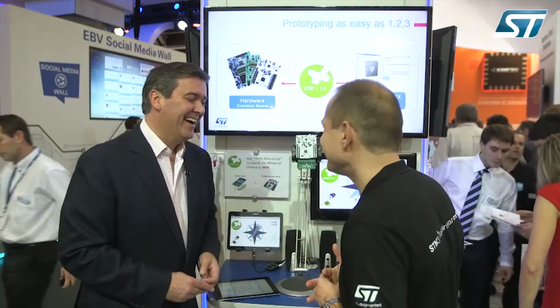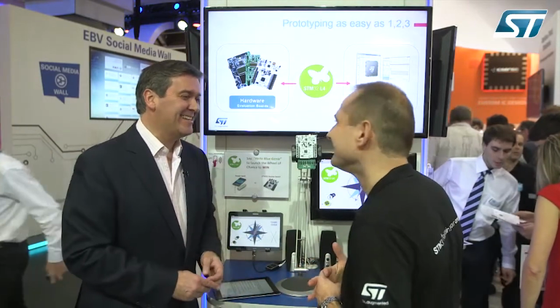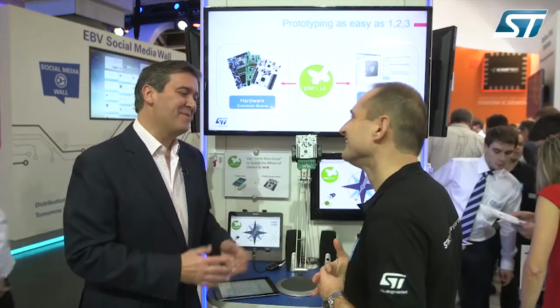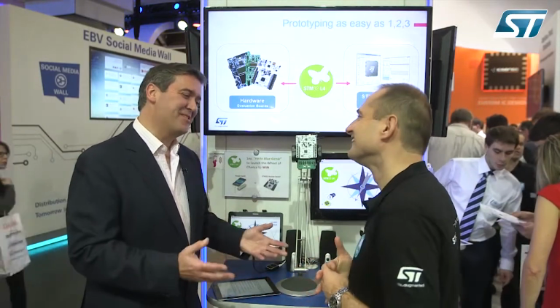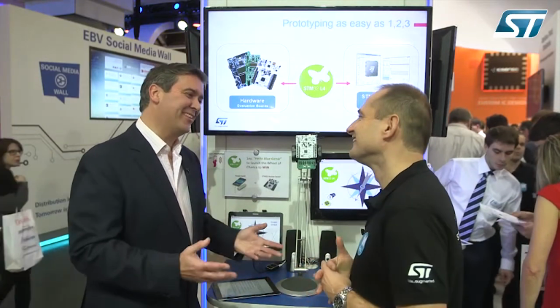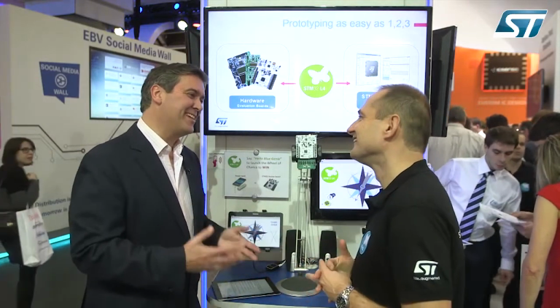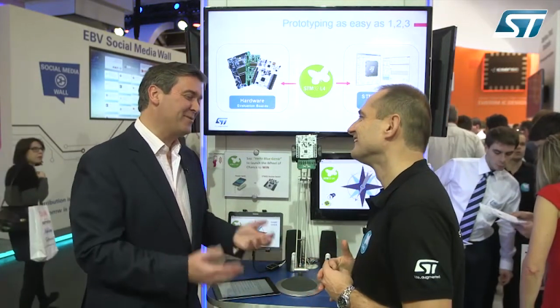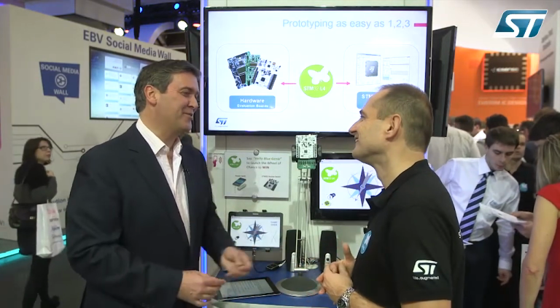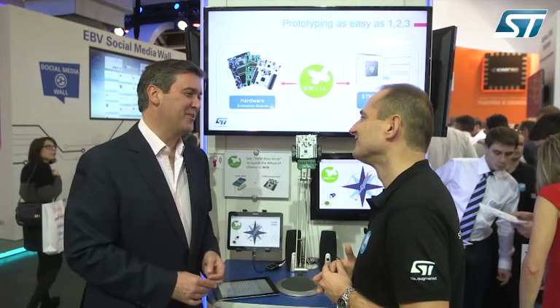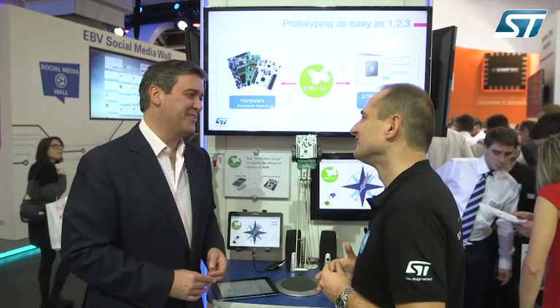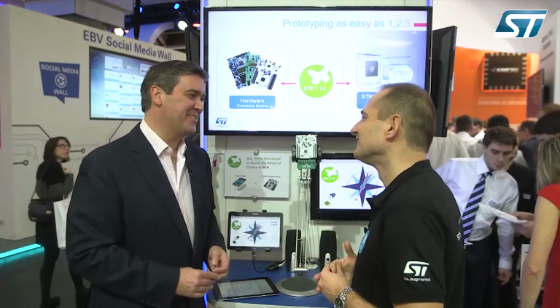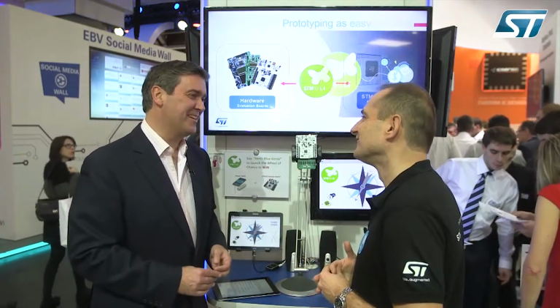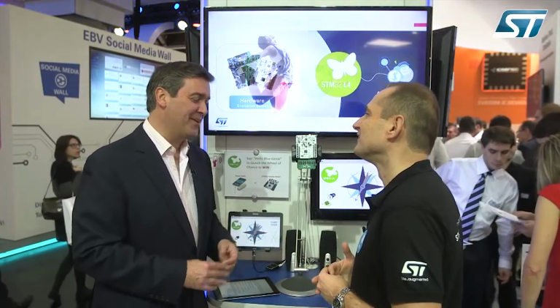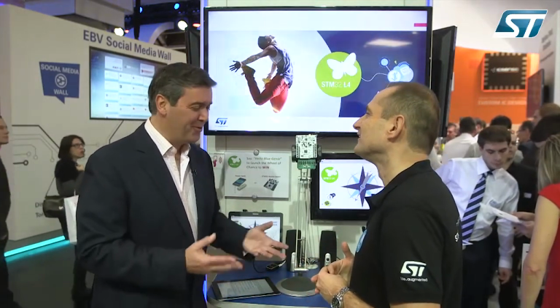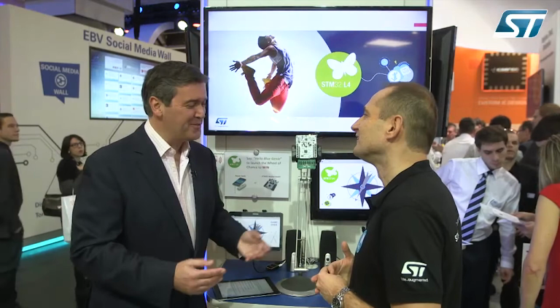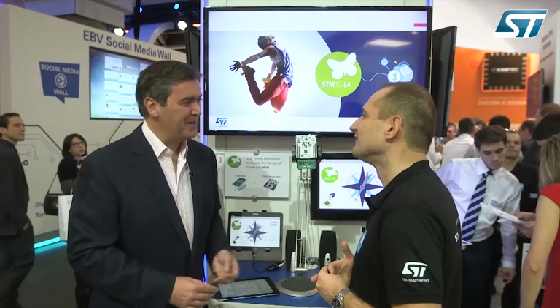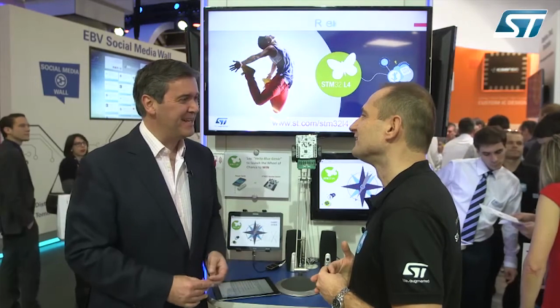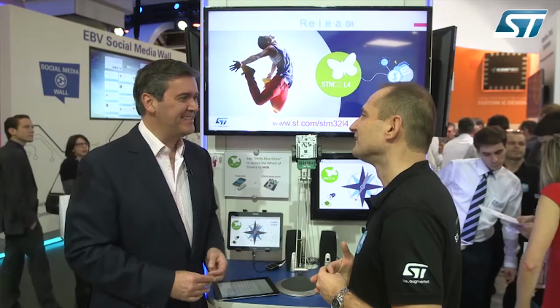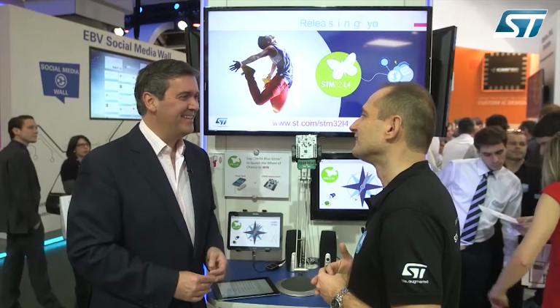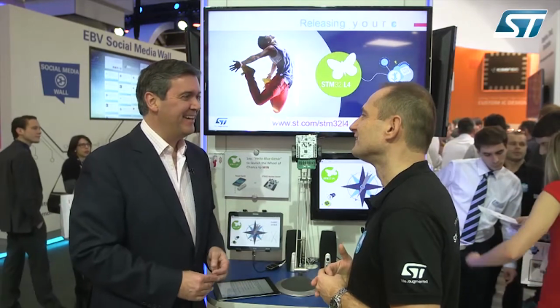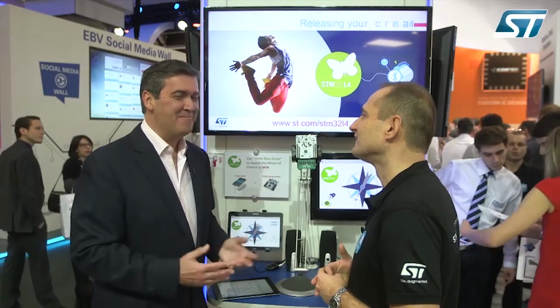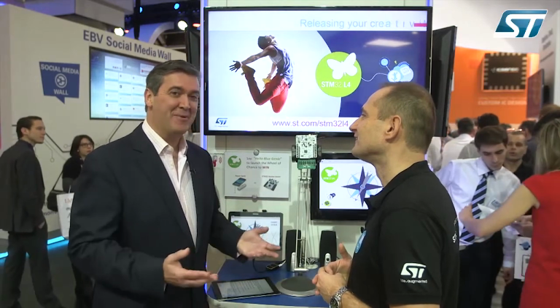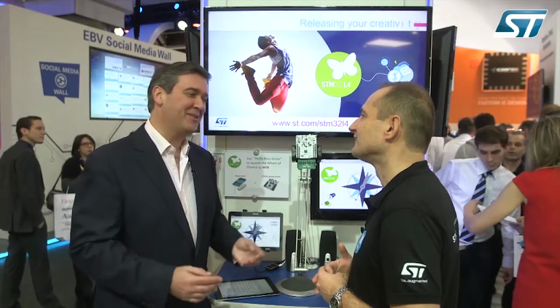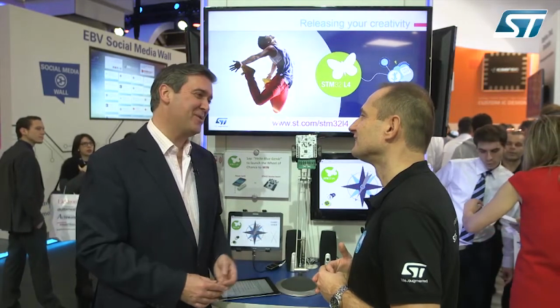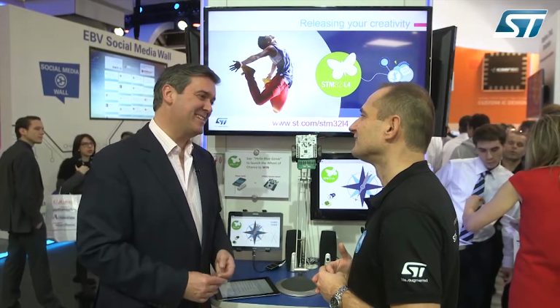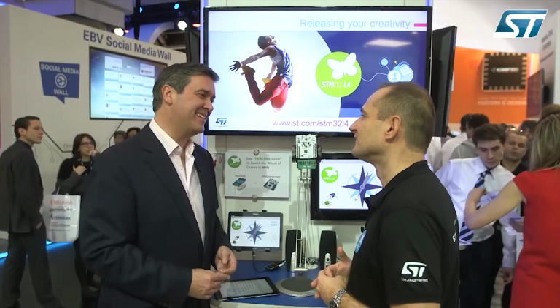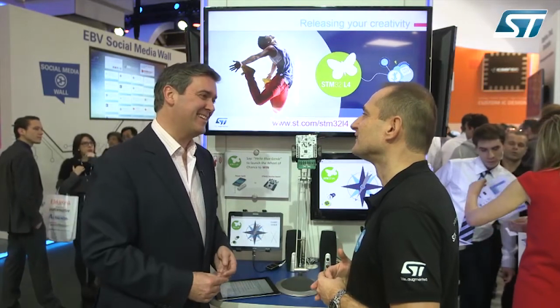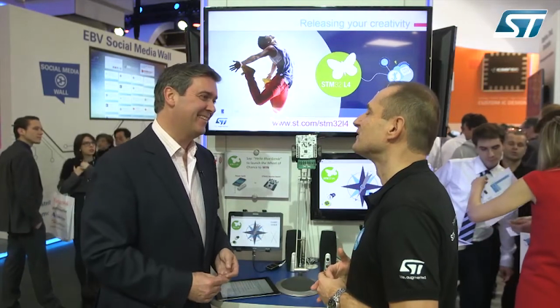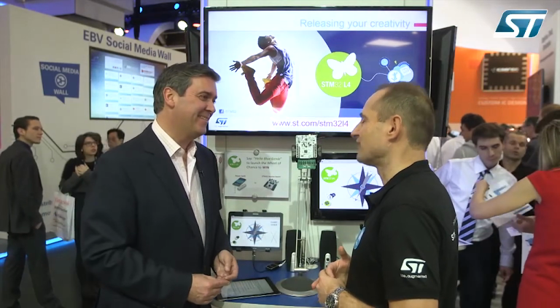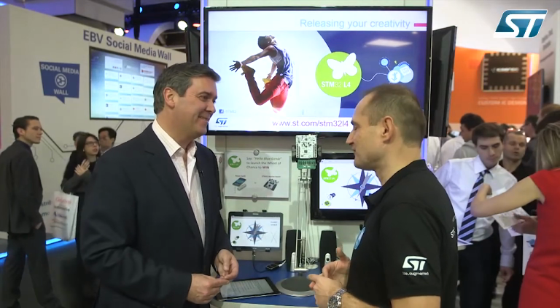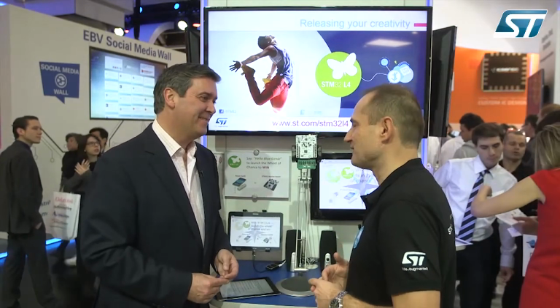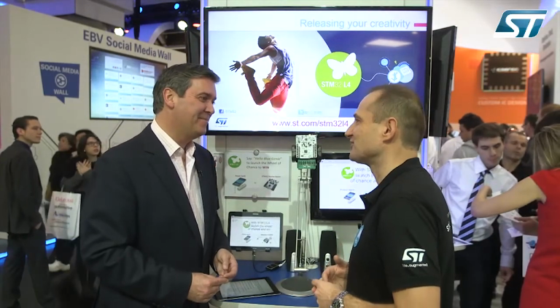Bertrand, thanks so much for talking to us, and I look forward to an update at Embedded World 2016. Thank you very much.